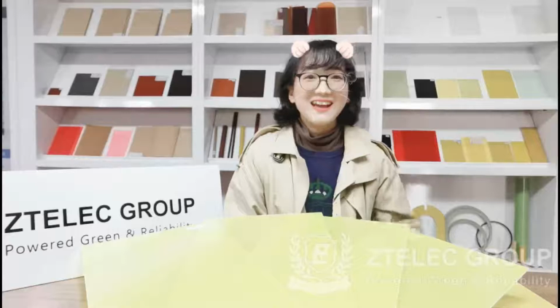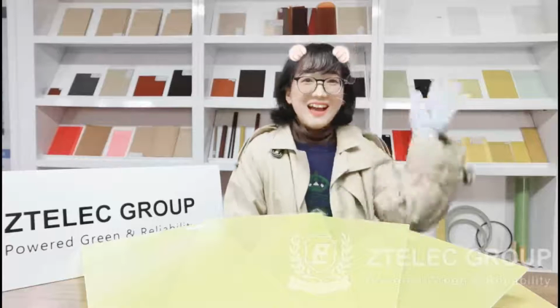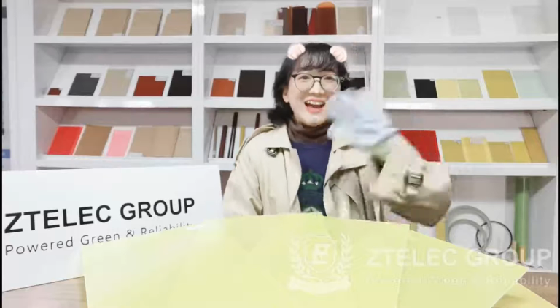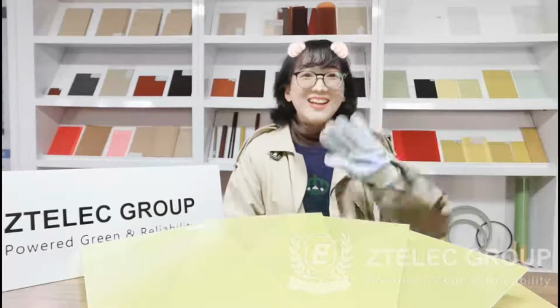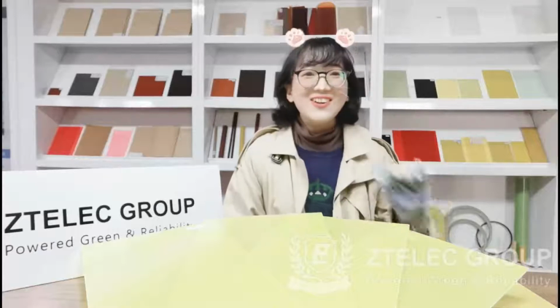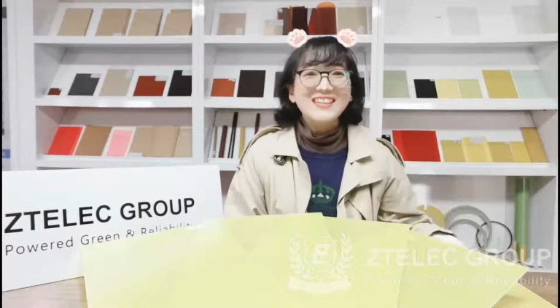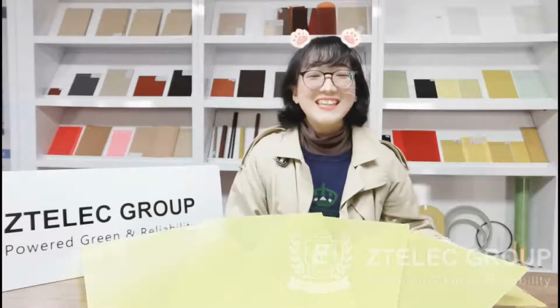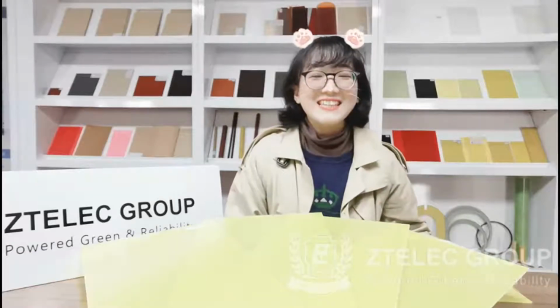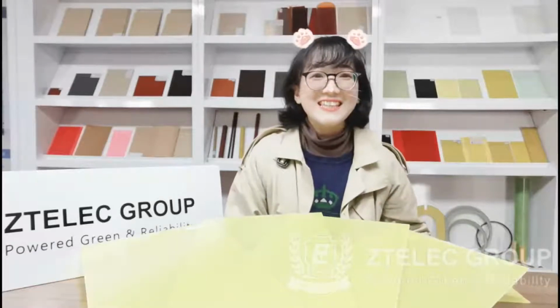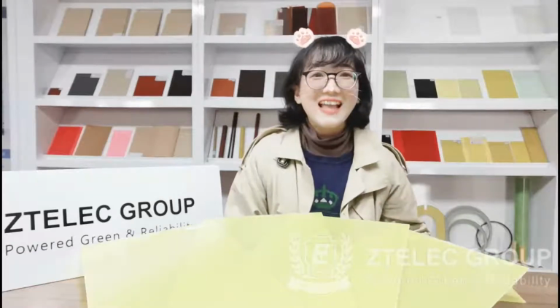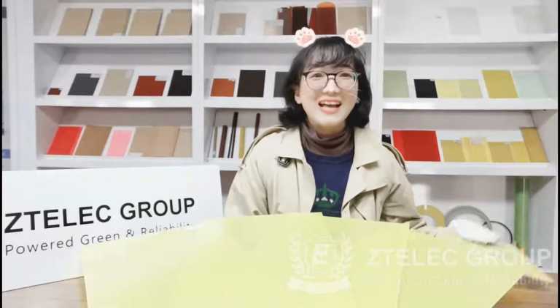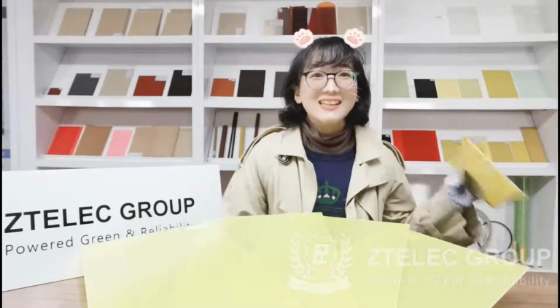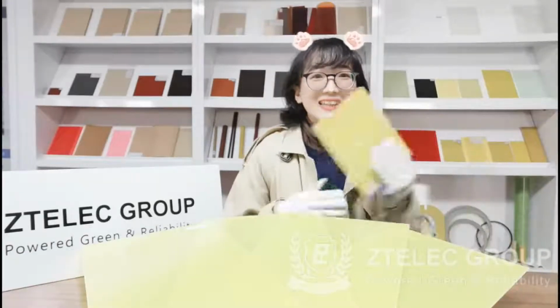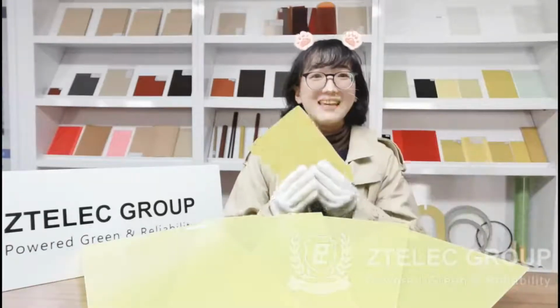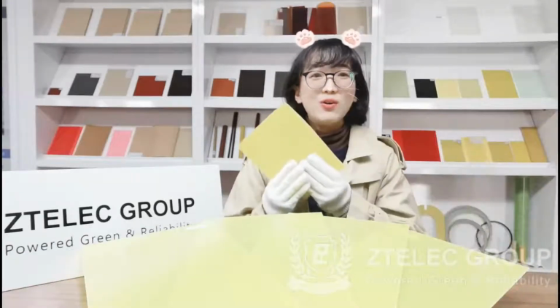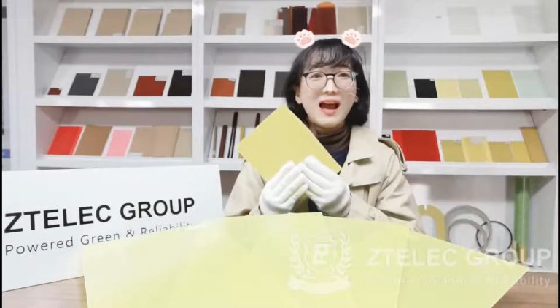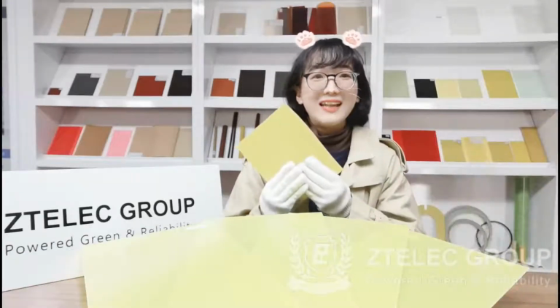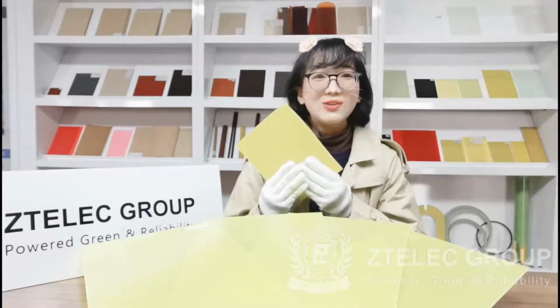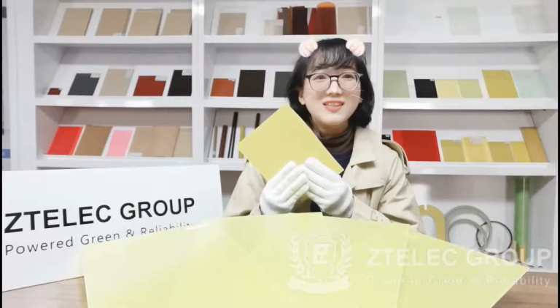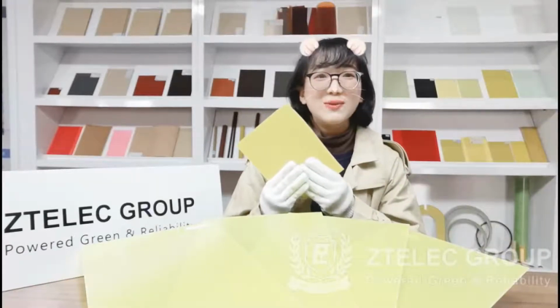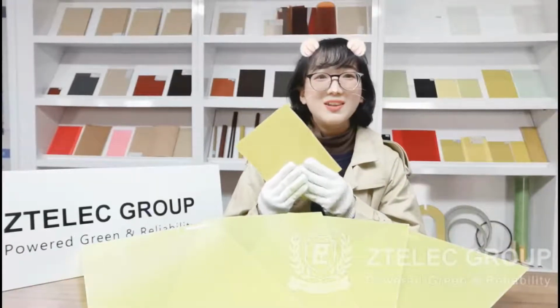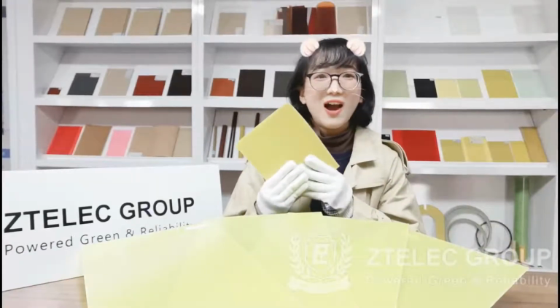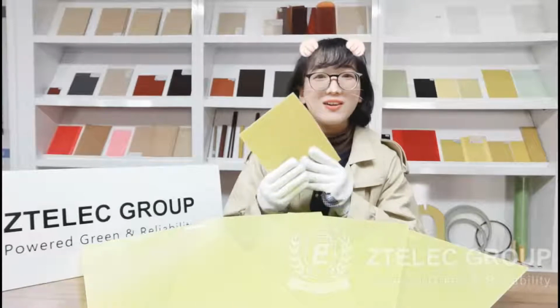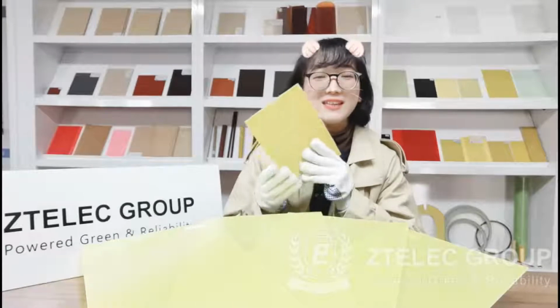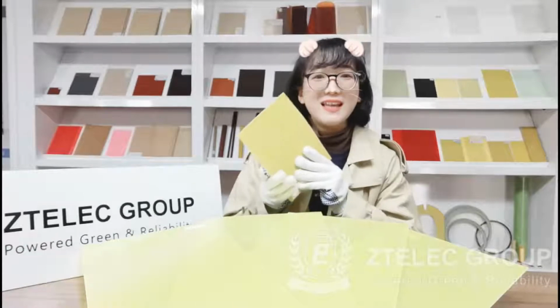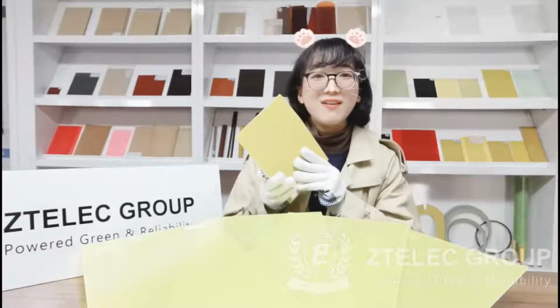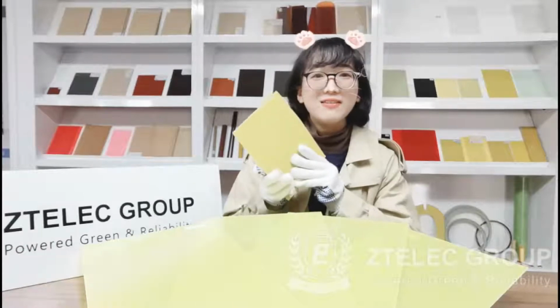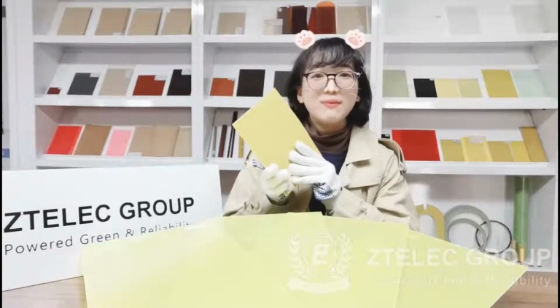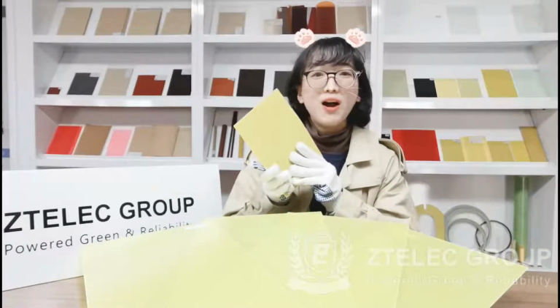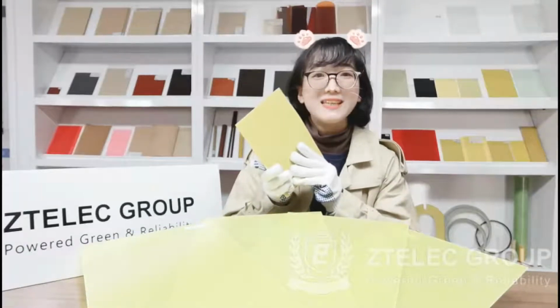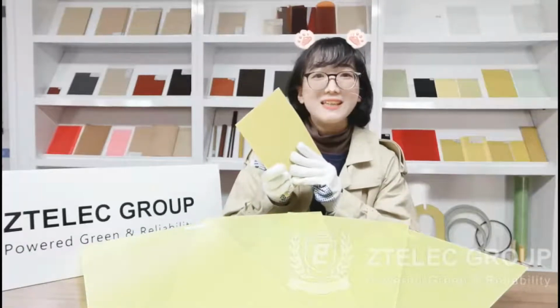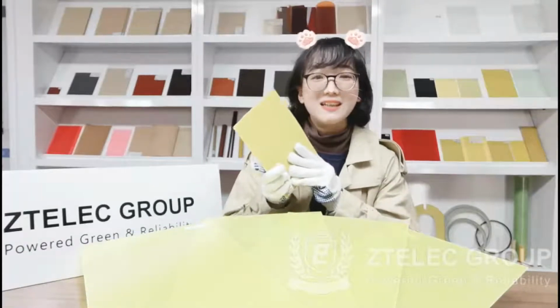Hello, this is Tina. Today I'd like to share with you our G11 epoxy sheet.